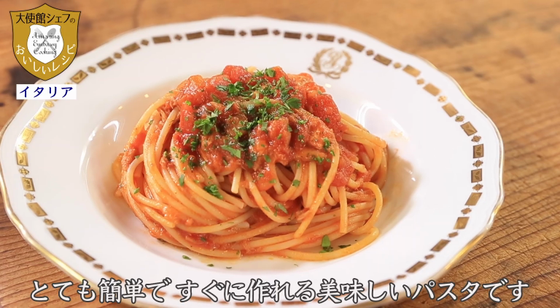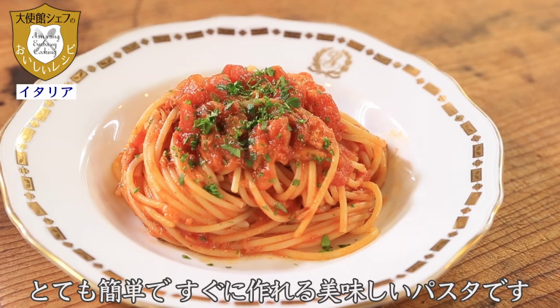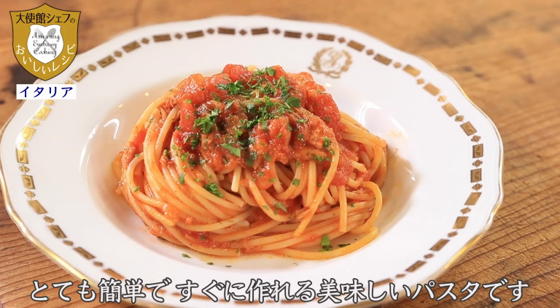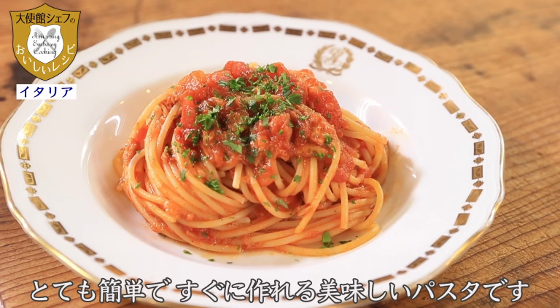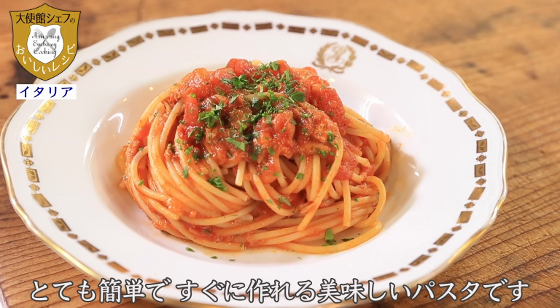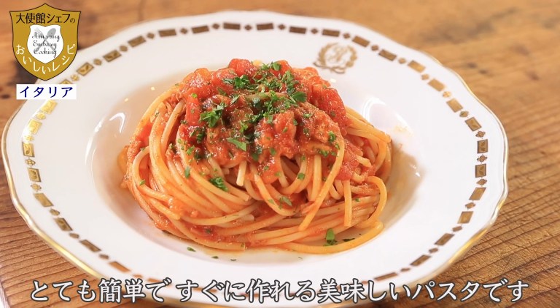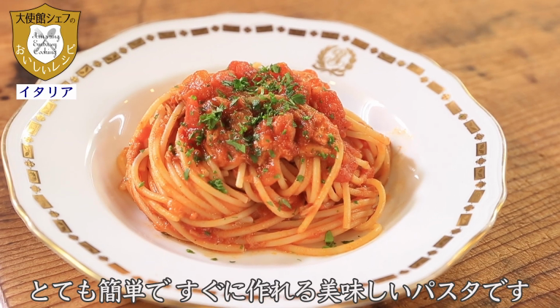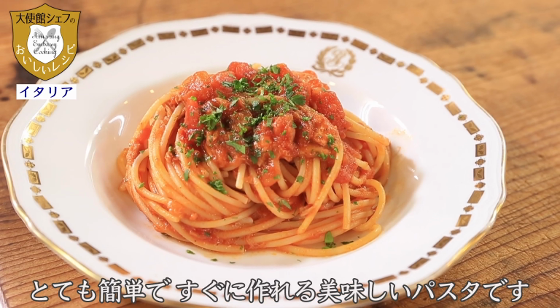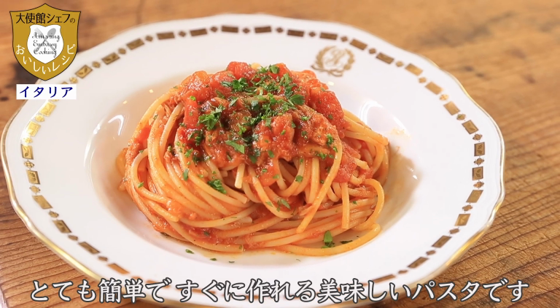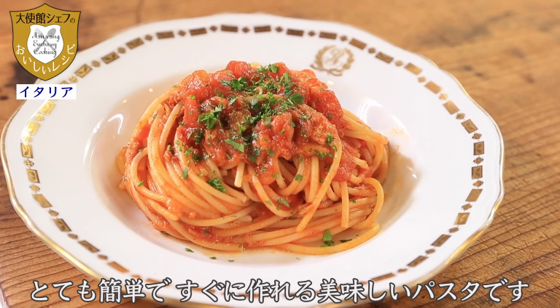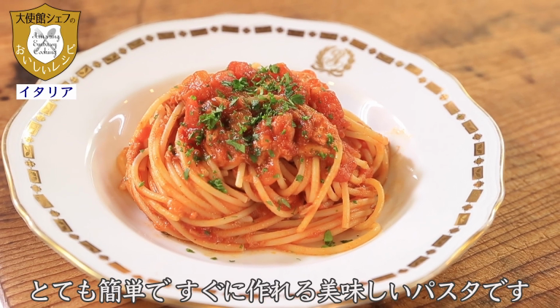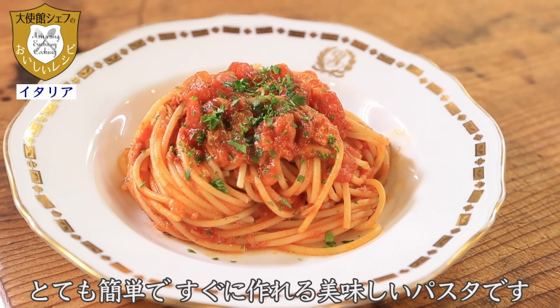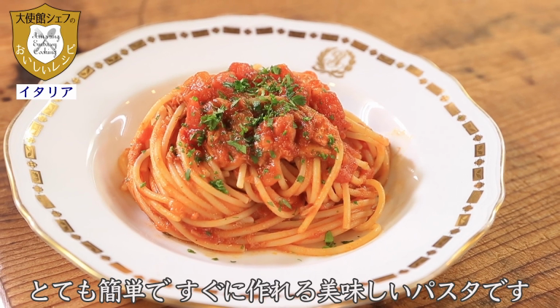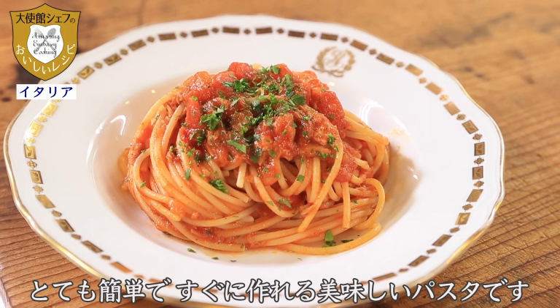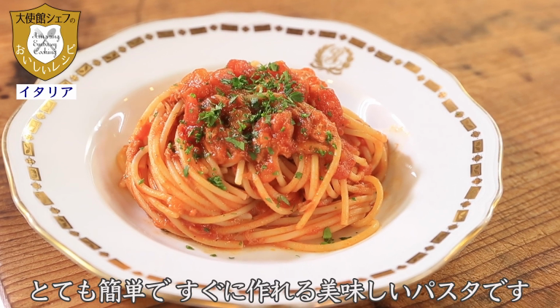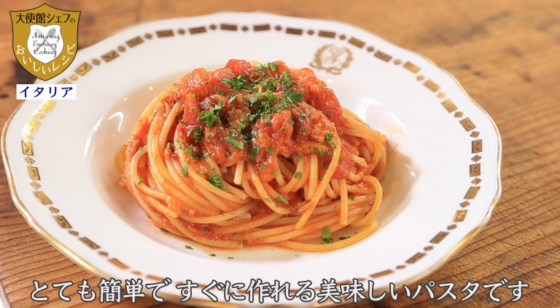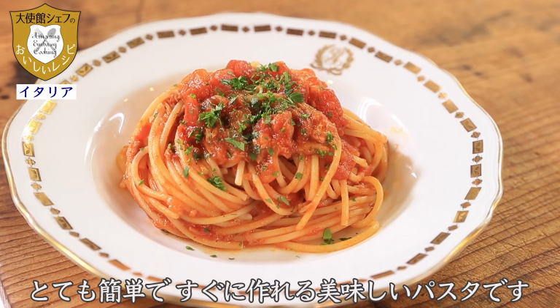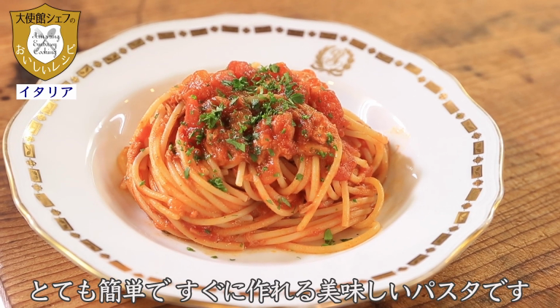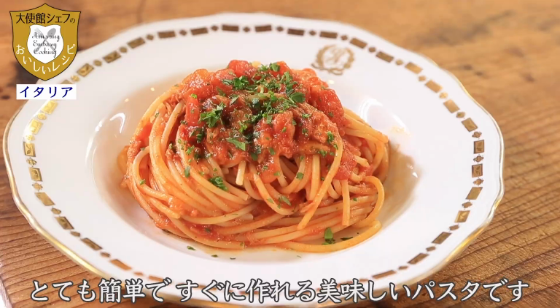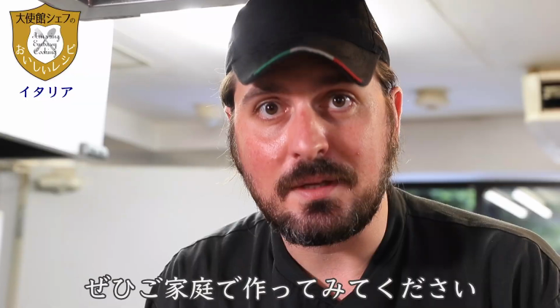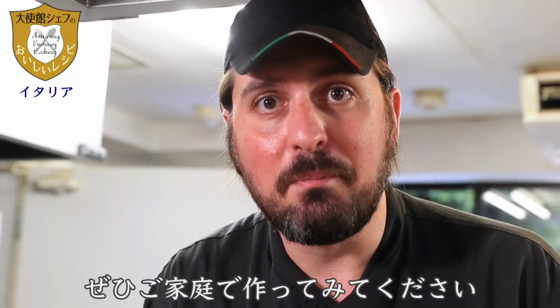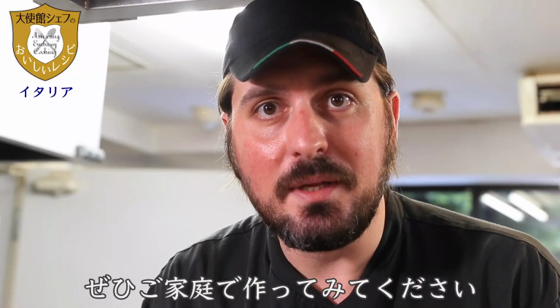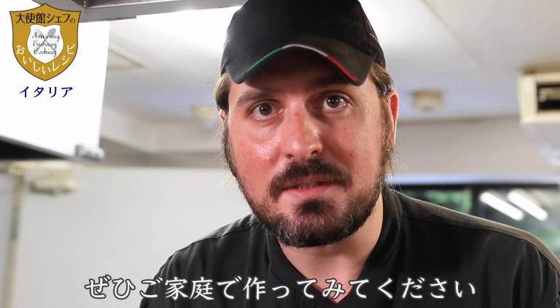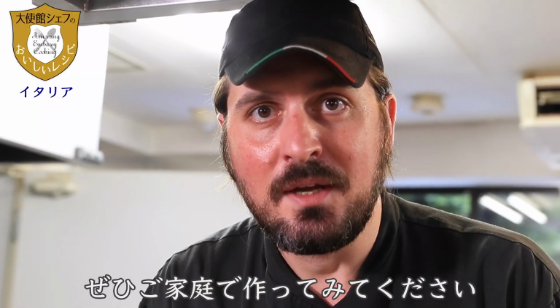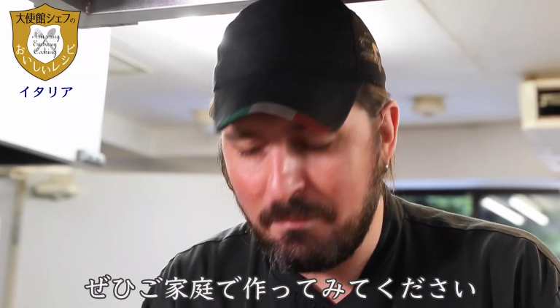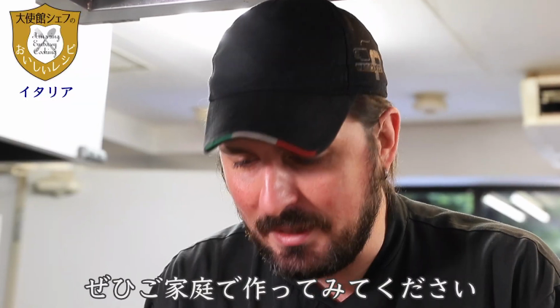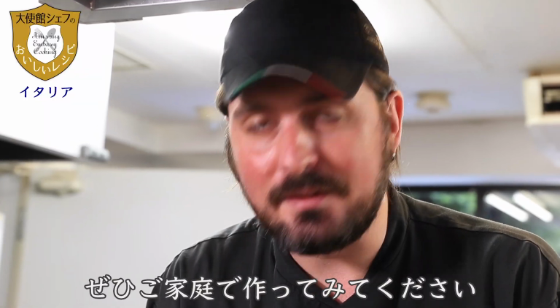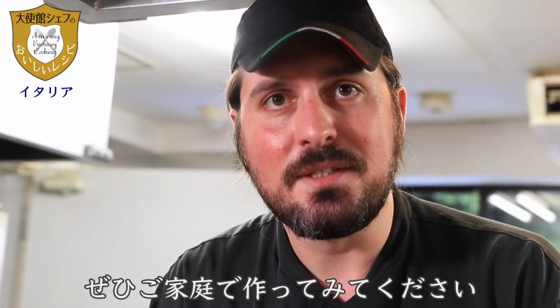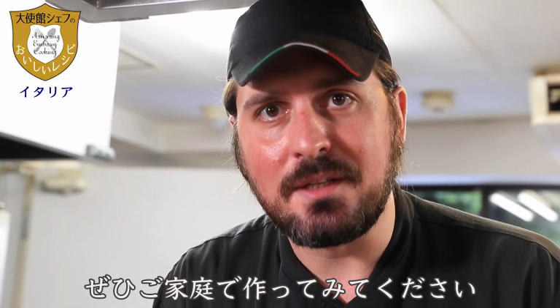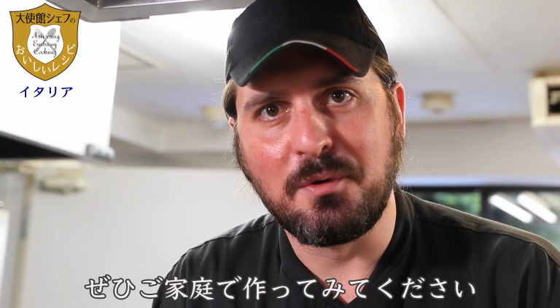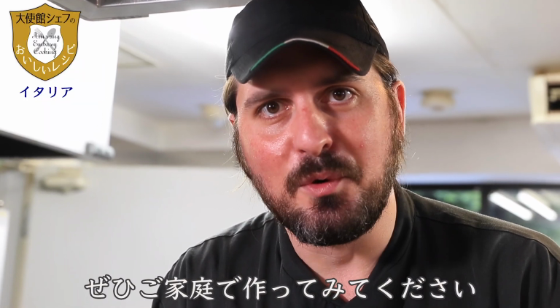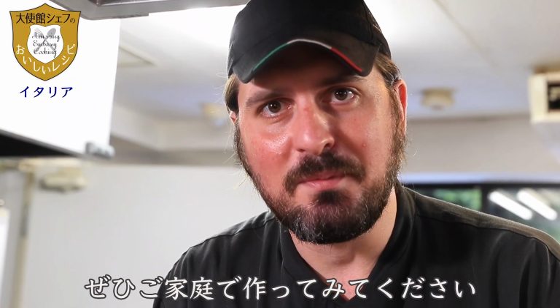This is very easy, quick and delicious pasta. Please, make this at home.